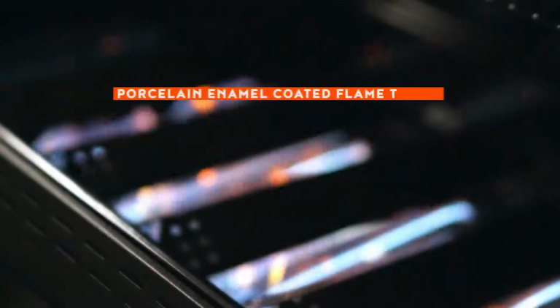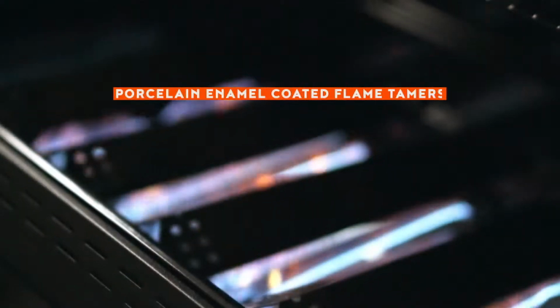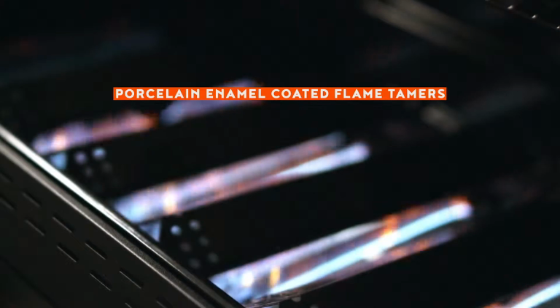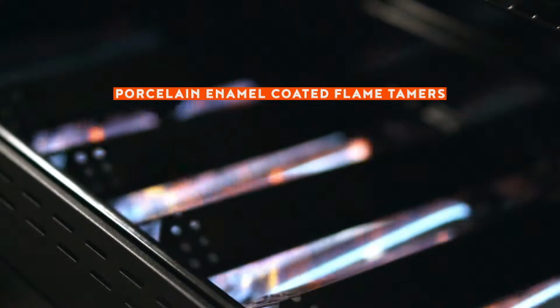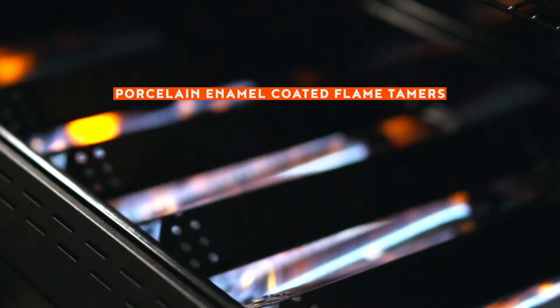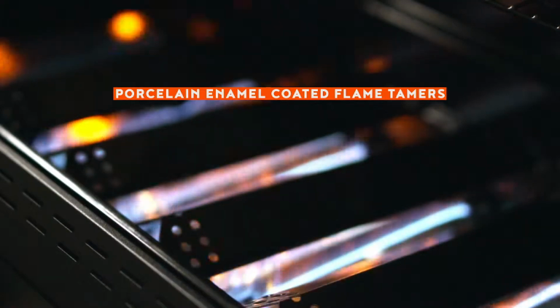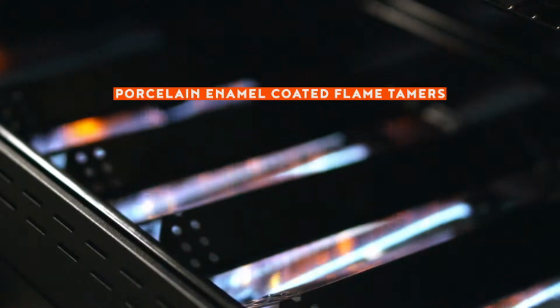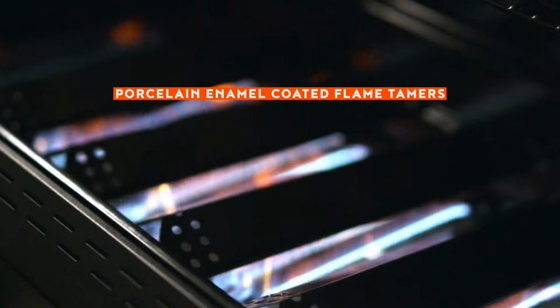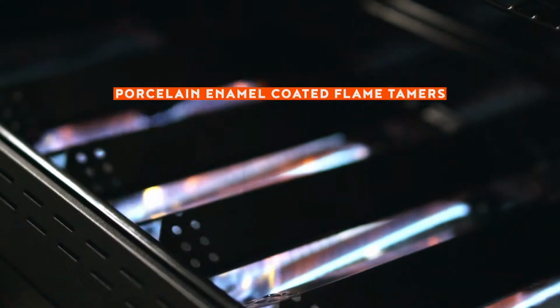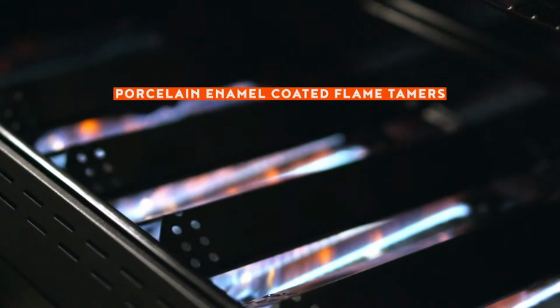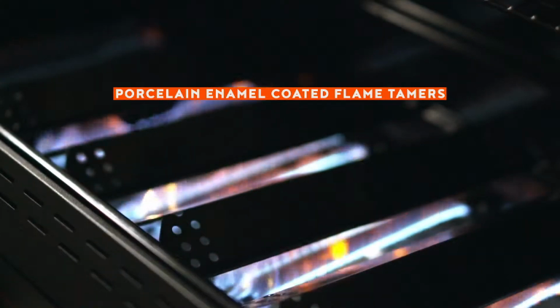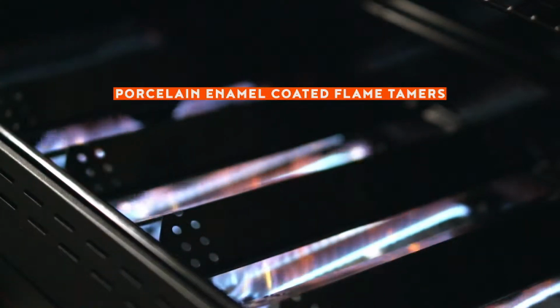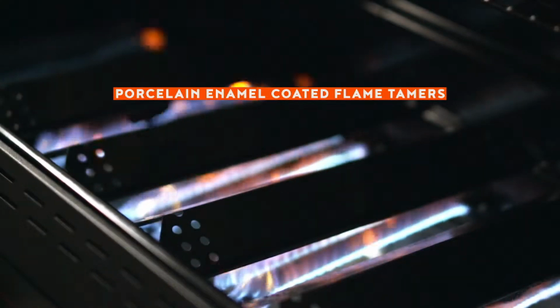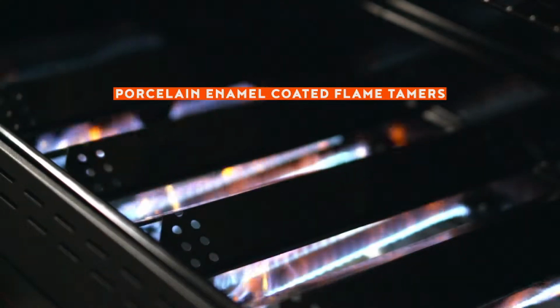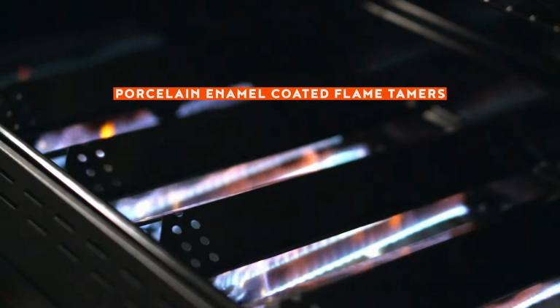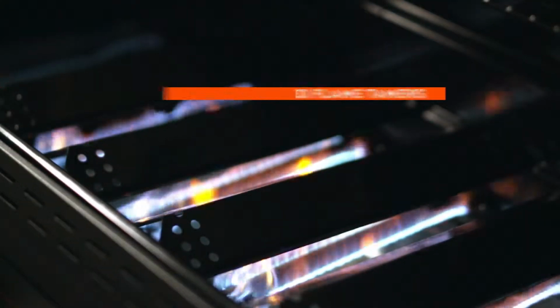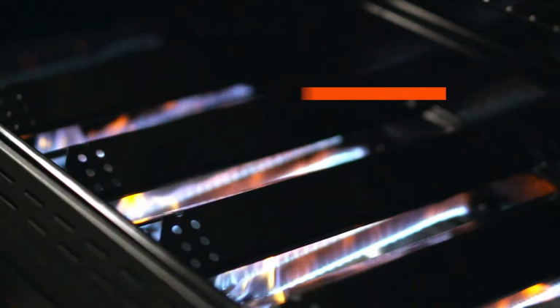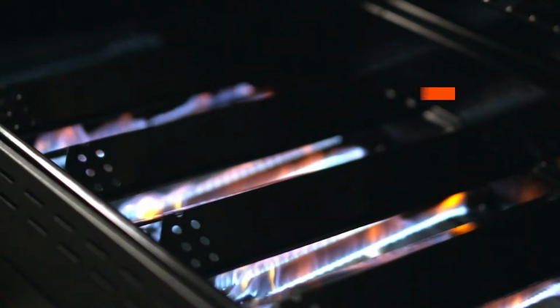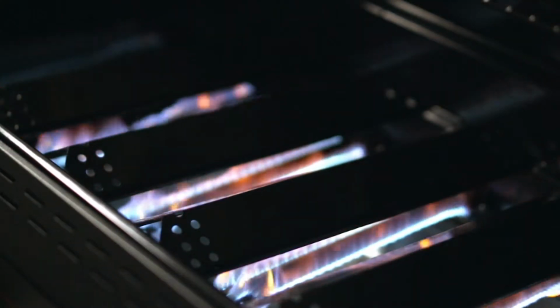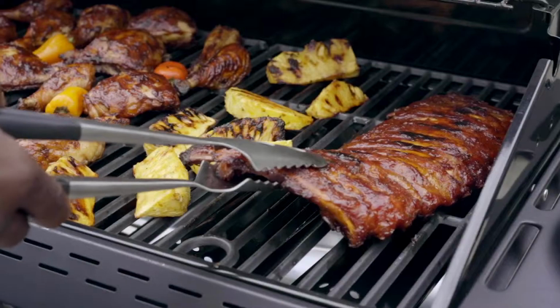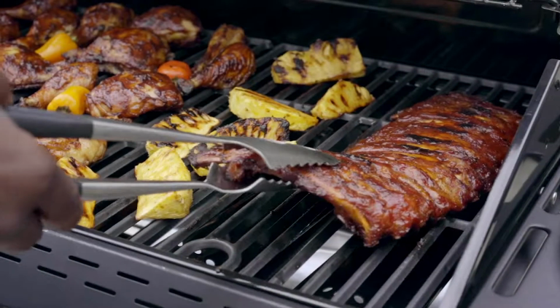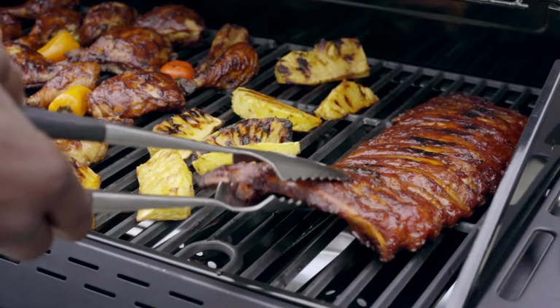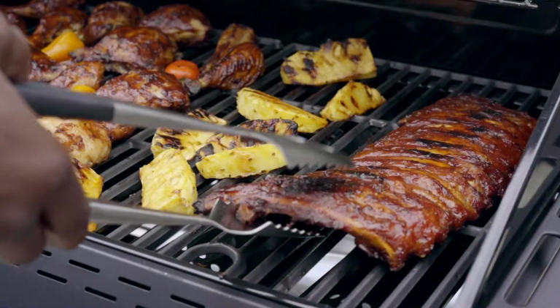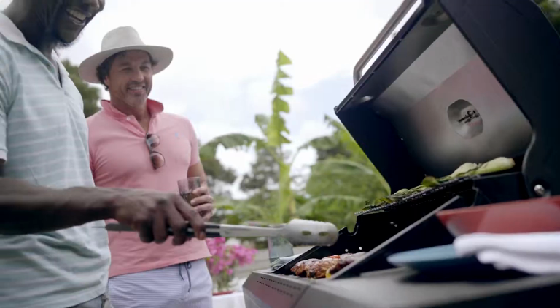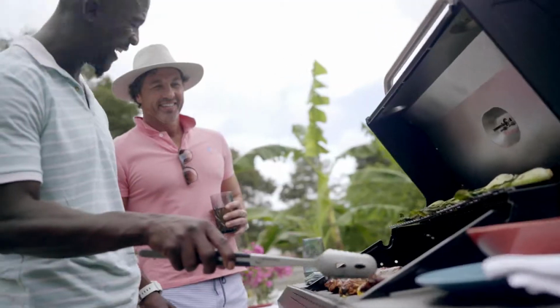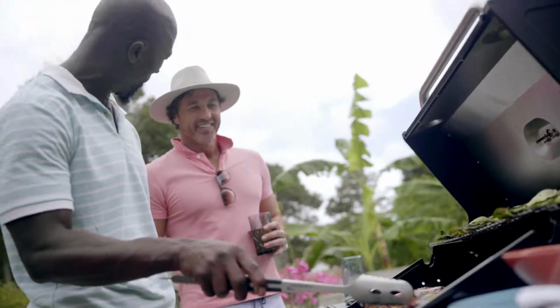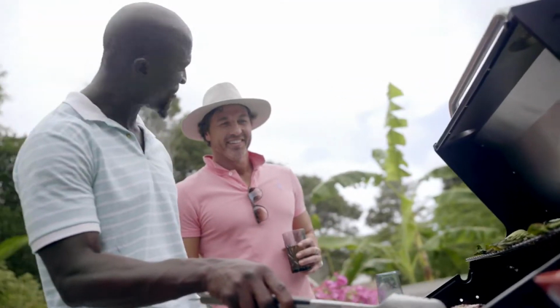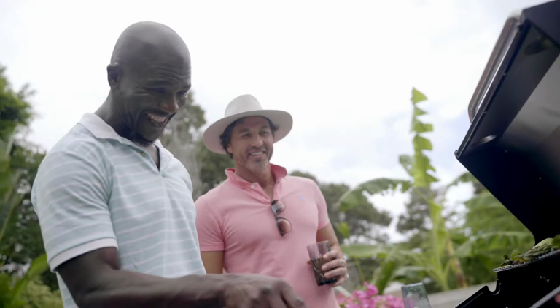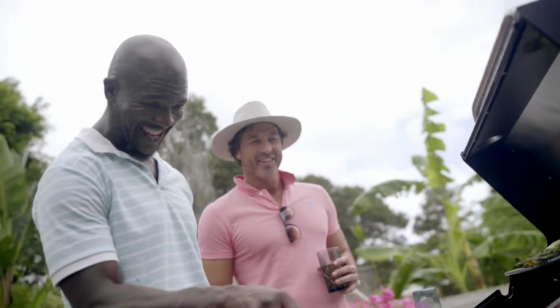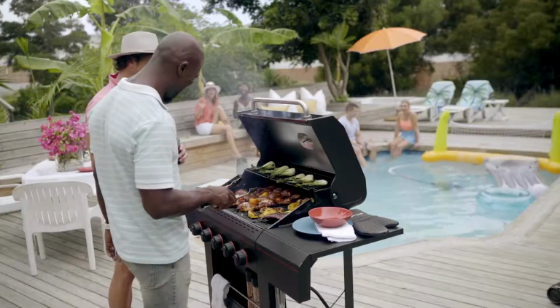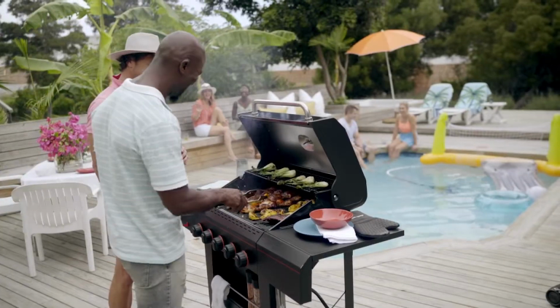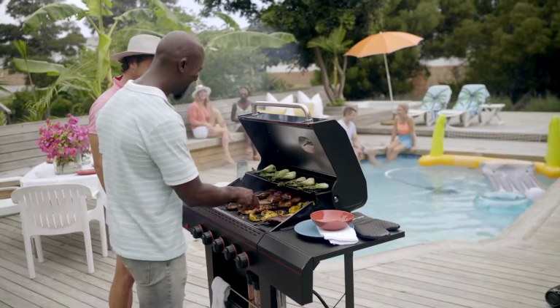Porcelain enamel-coated flame tamers turn drippings into smoke and distribute heat evenly across the entire cooking surface.